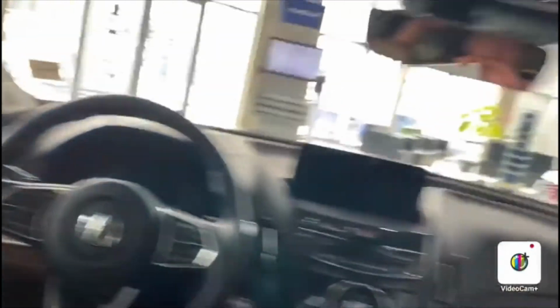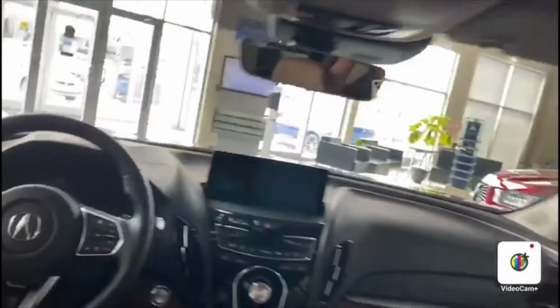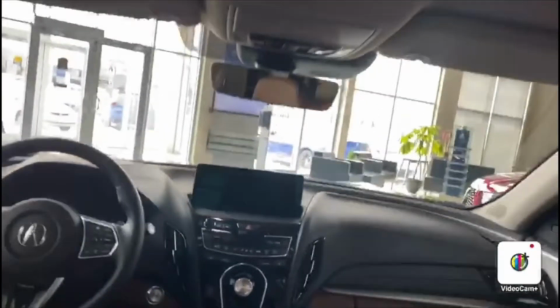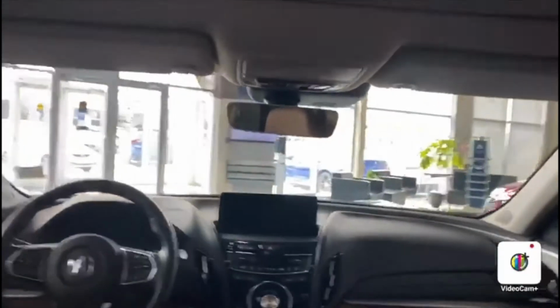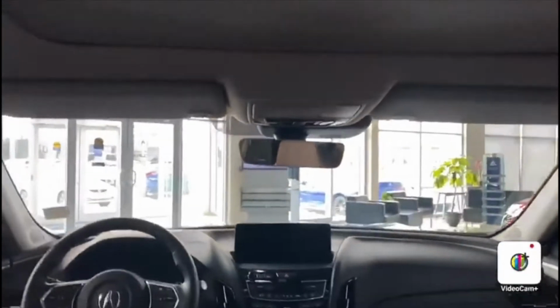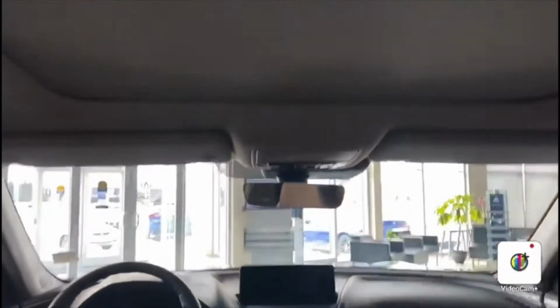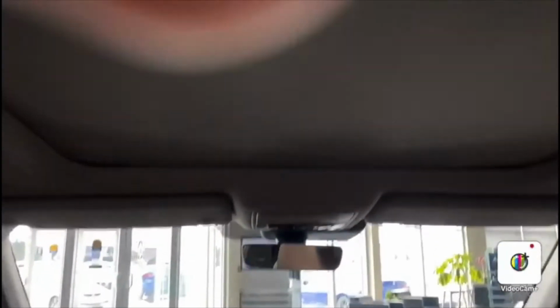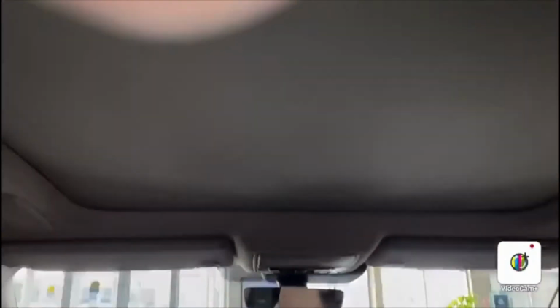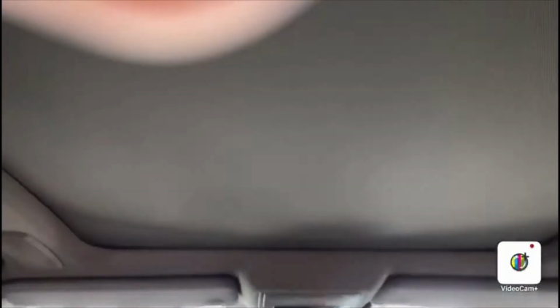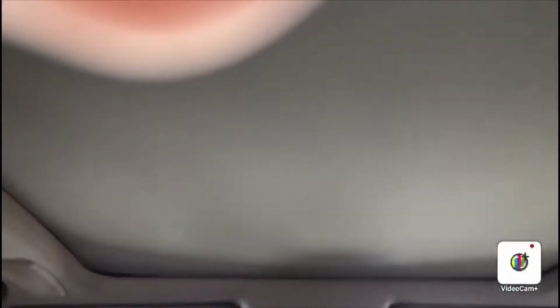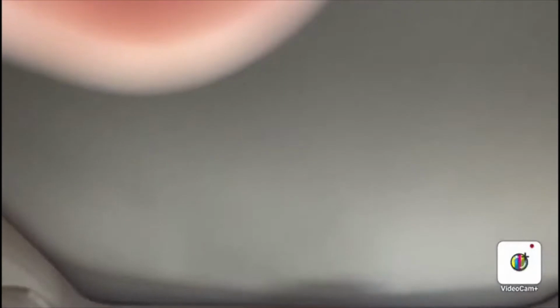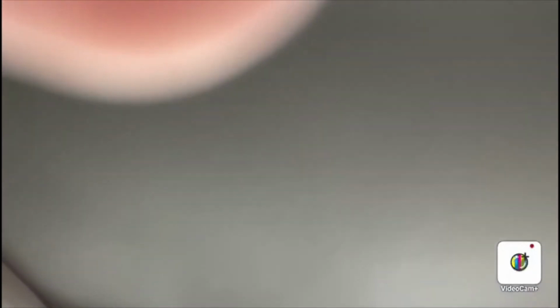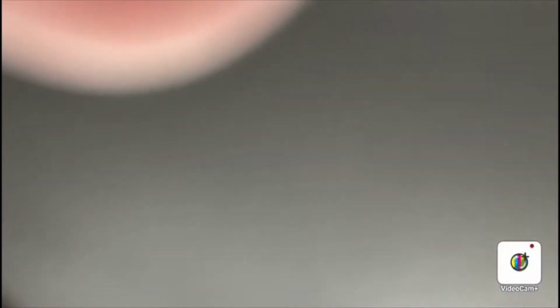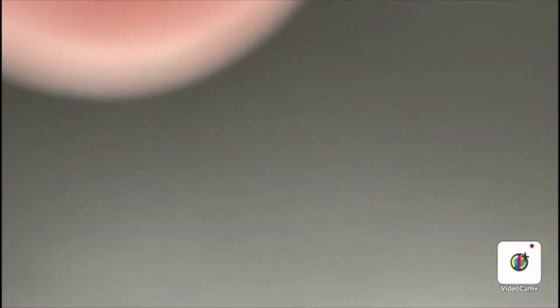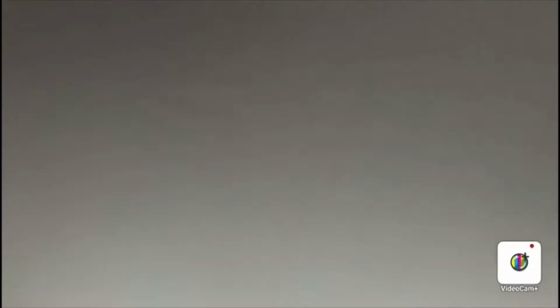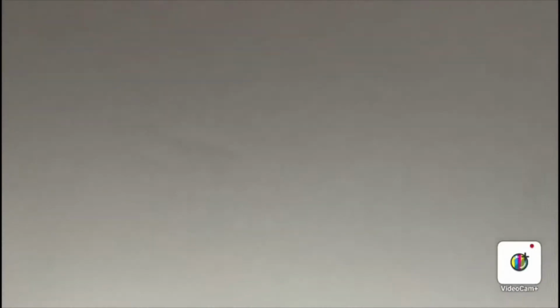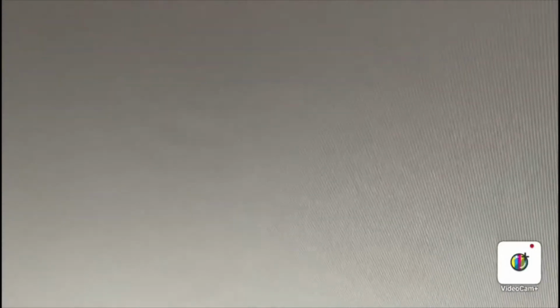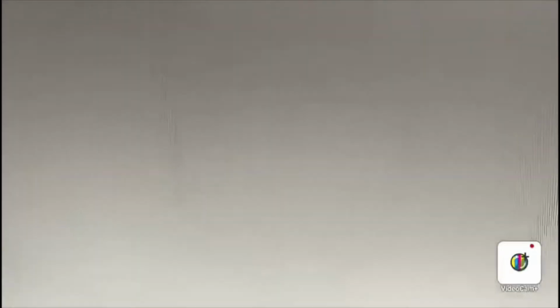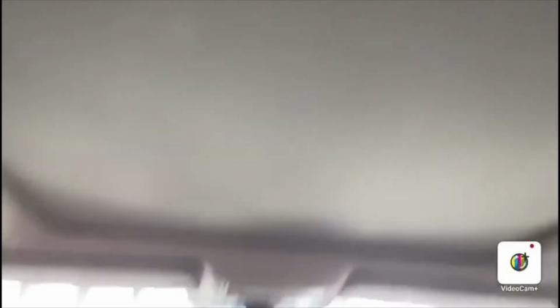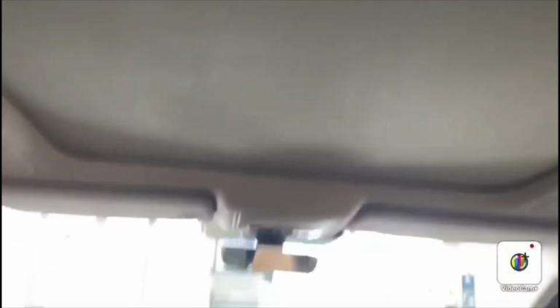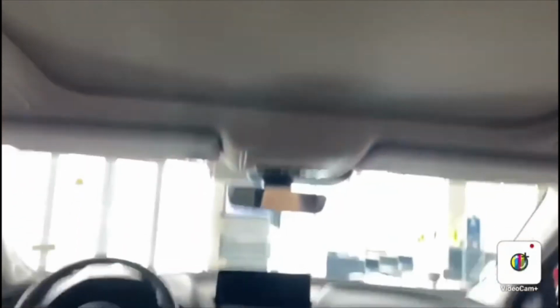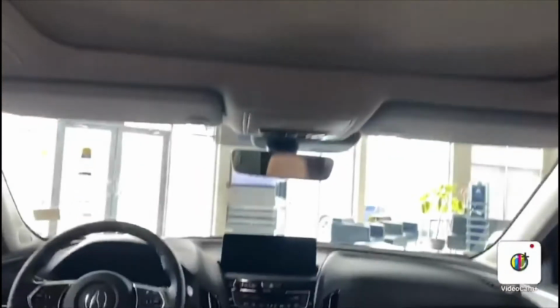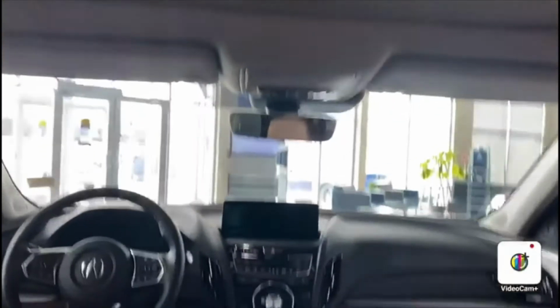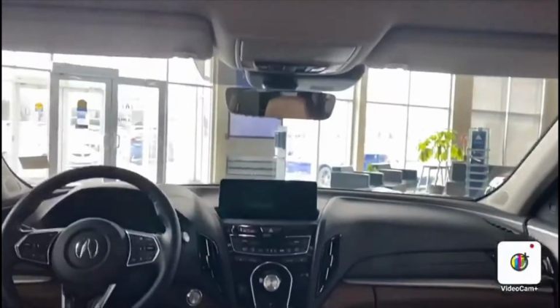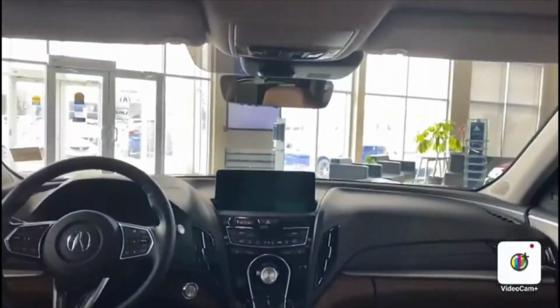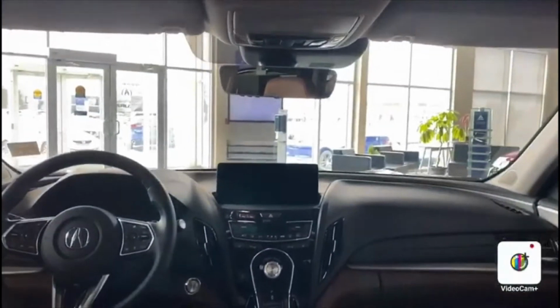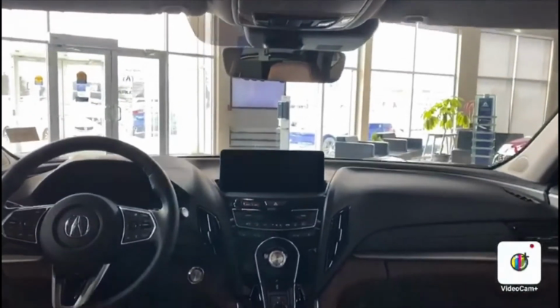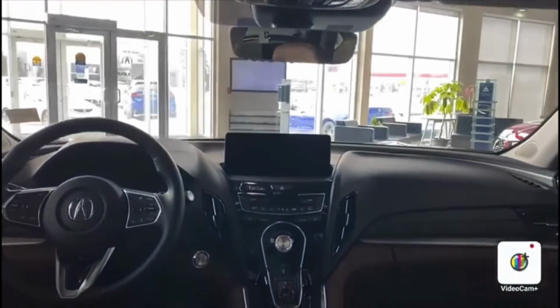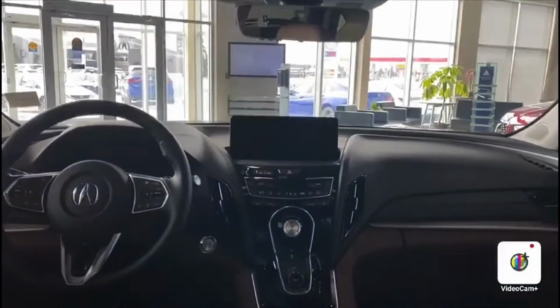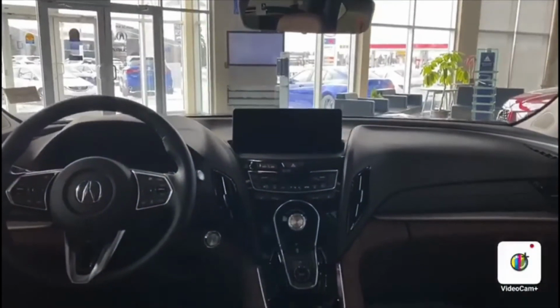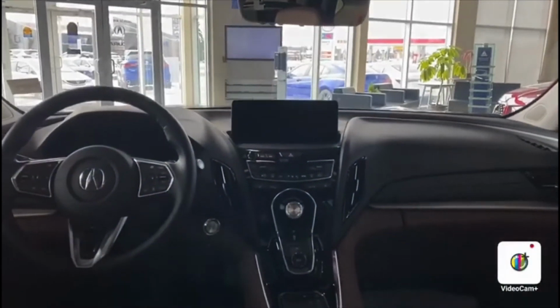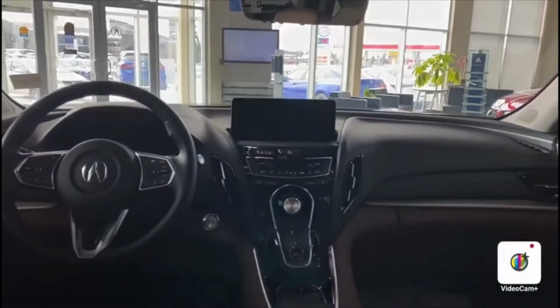You do have the full size panoramic sunroof. It is closed right now so you can't see it, but that is standard in all the RDX's.